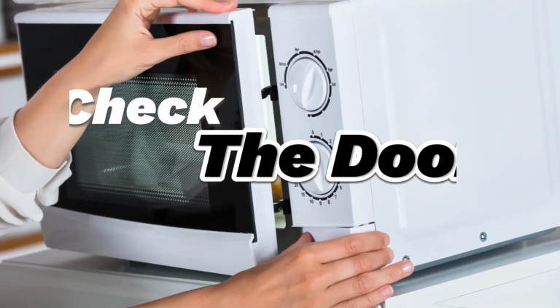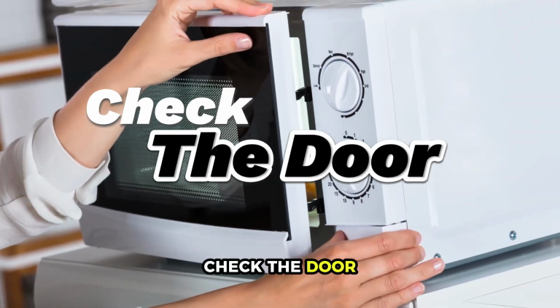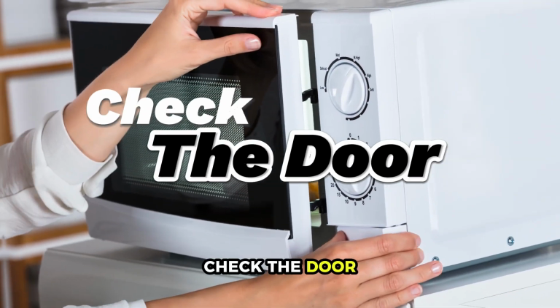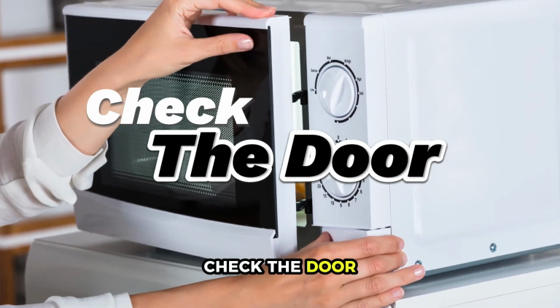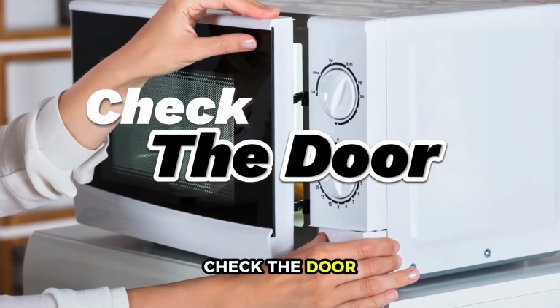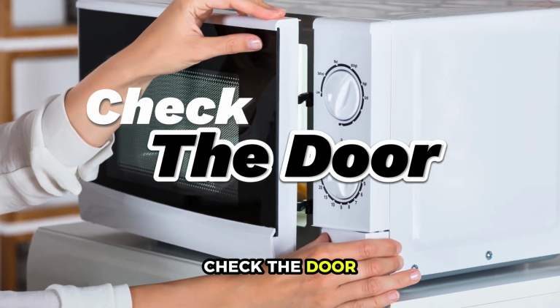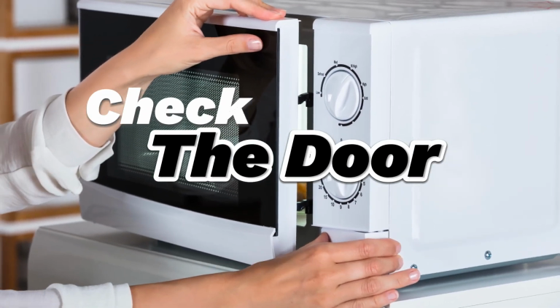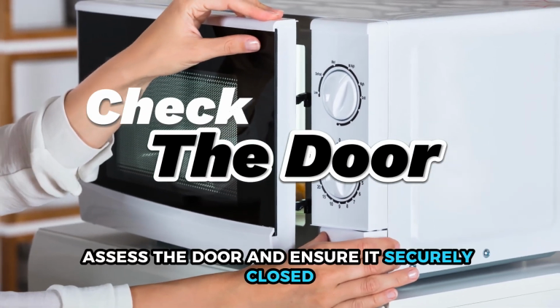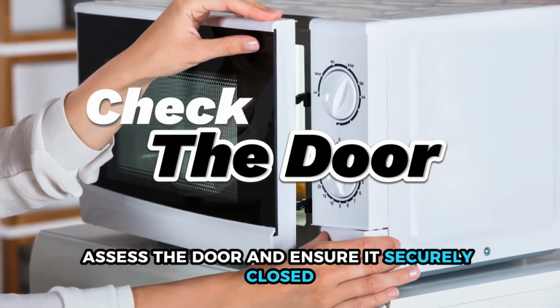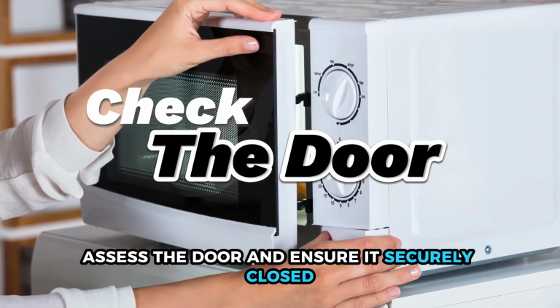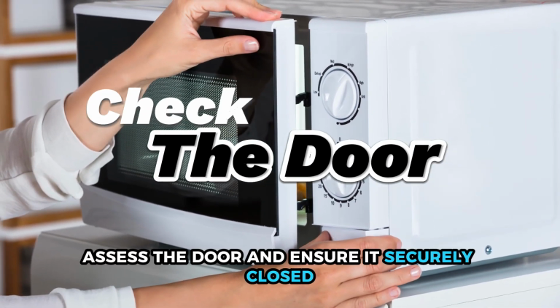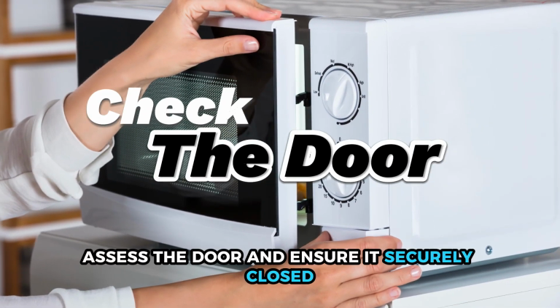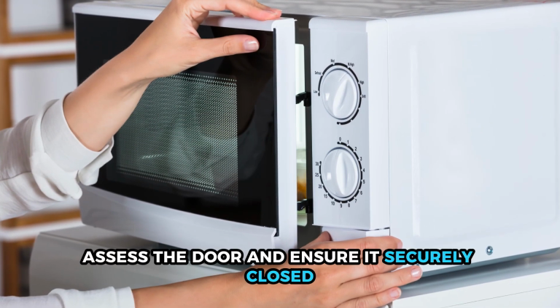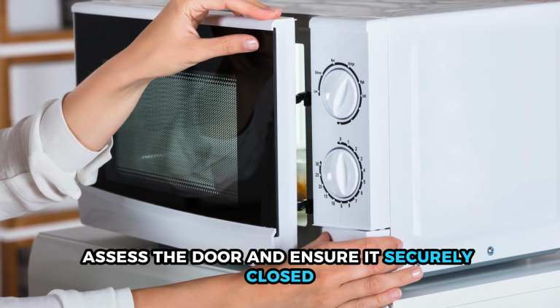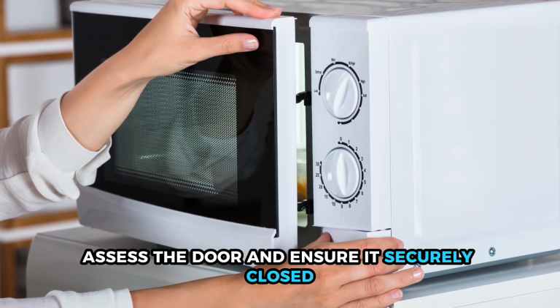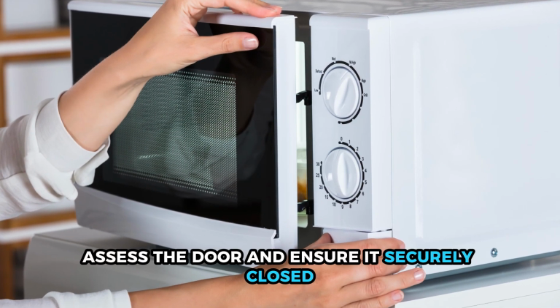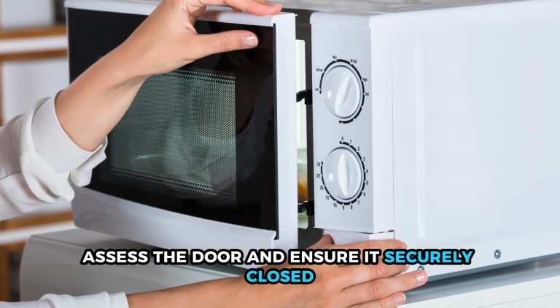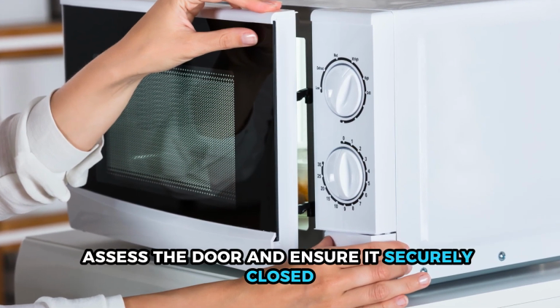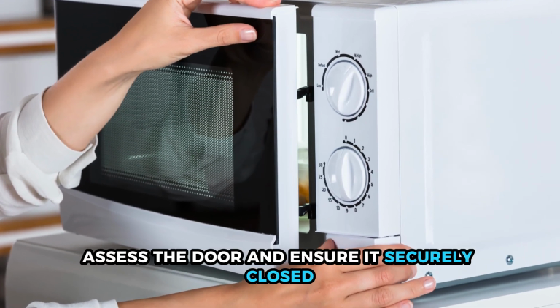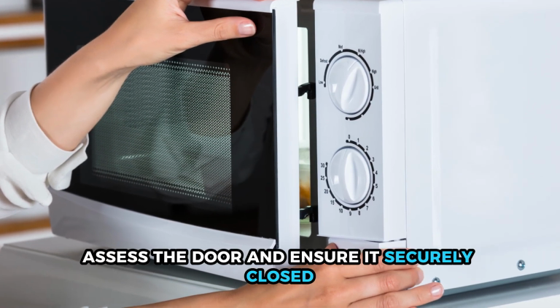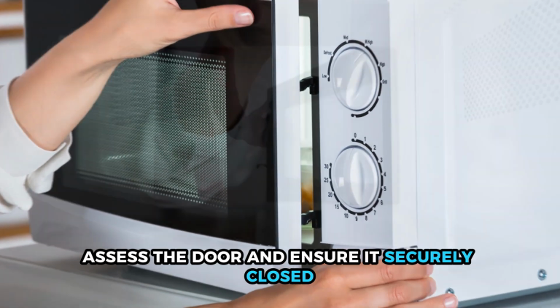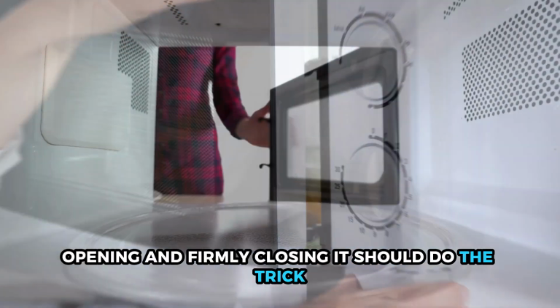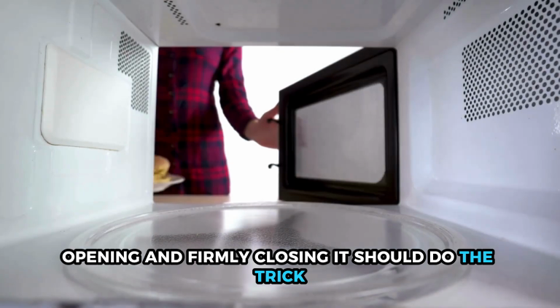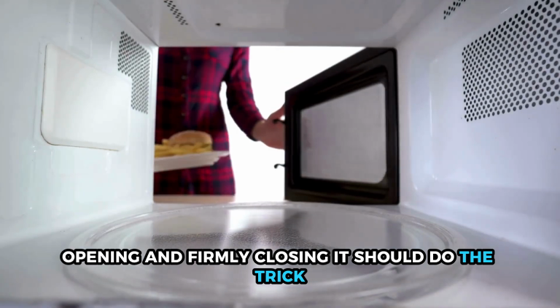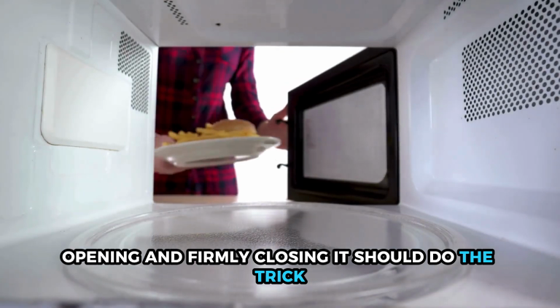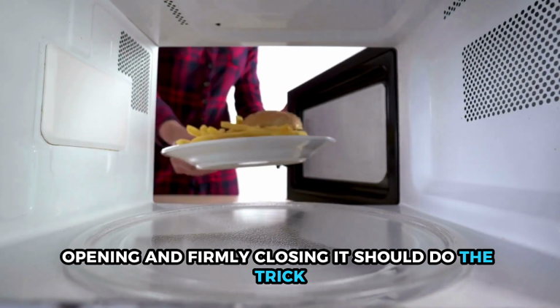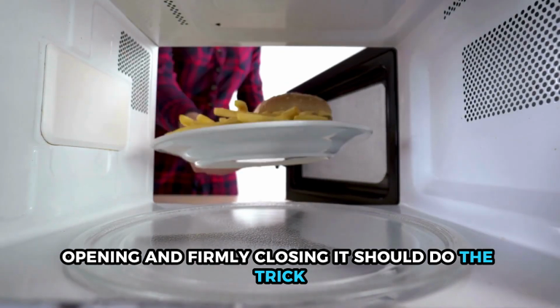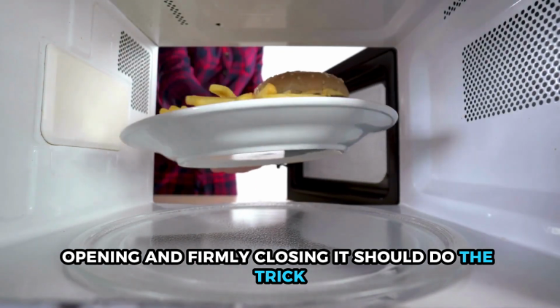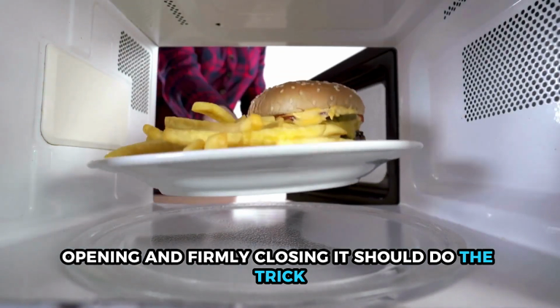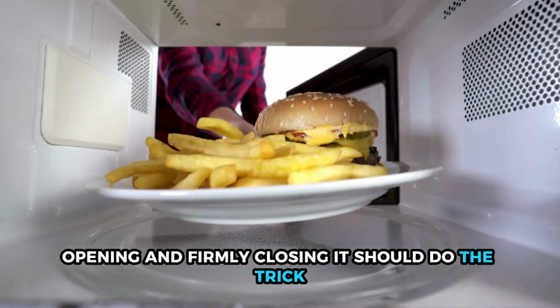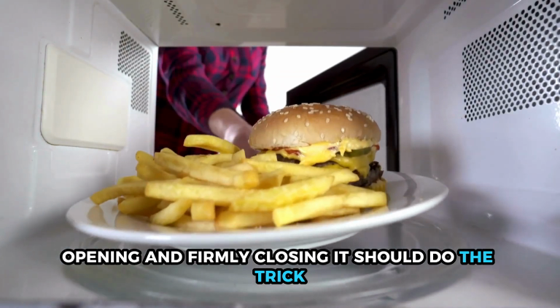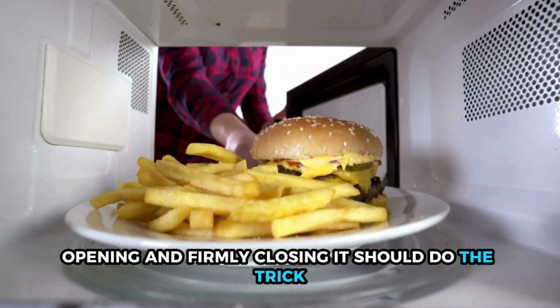Check the door. Assess the door and ensure it's securely closed. Opening and firmly closing it should do the trick.